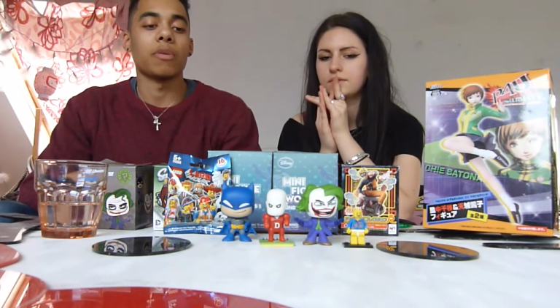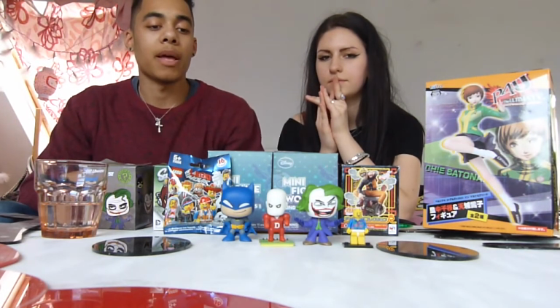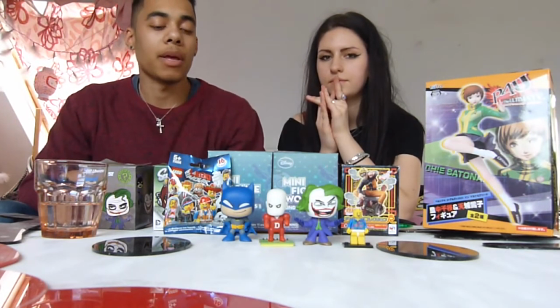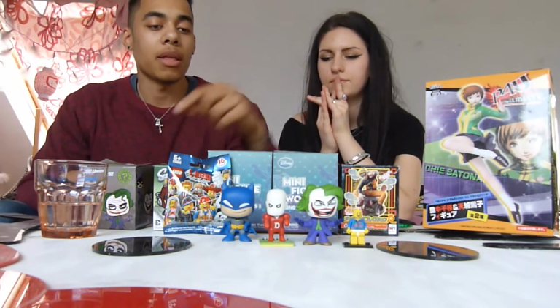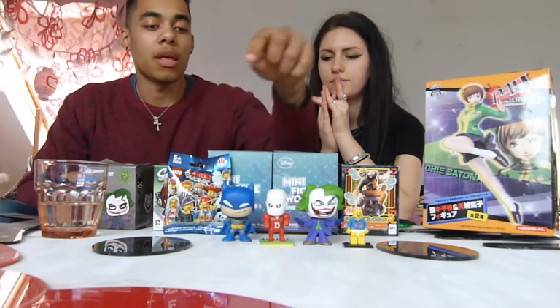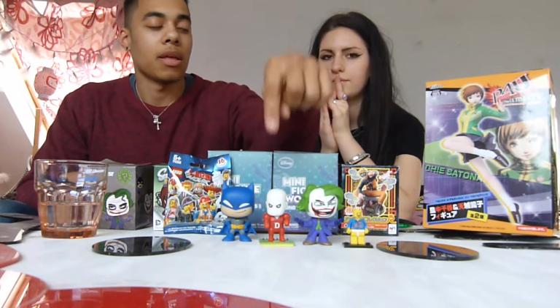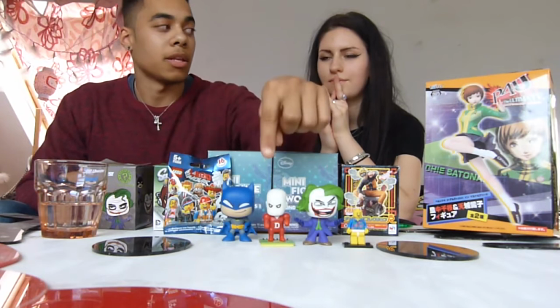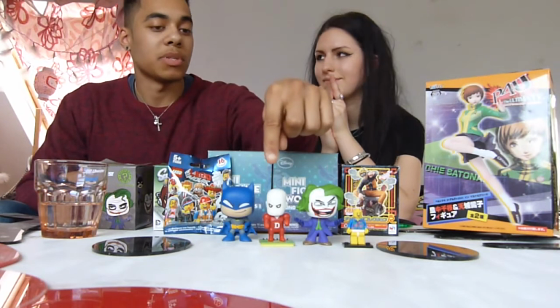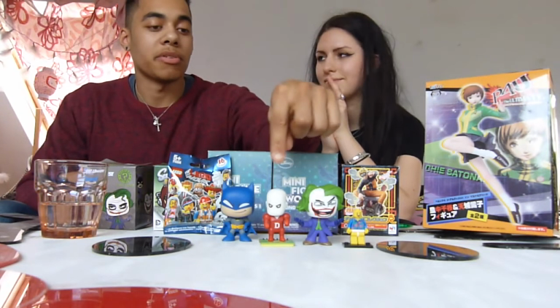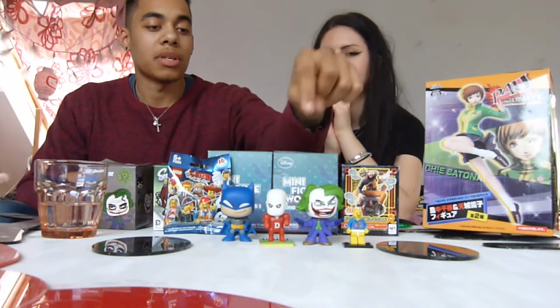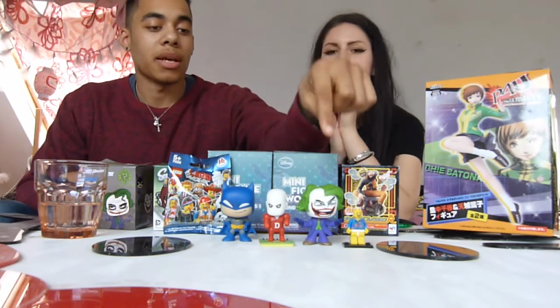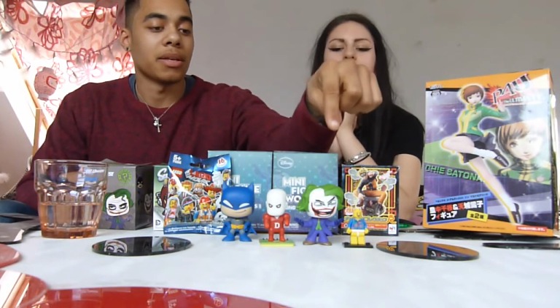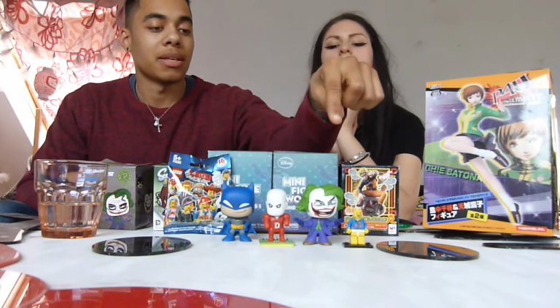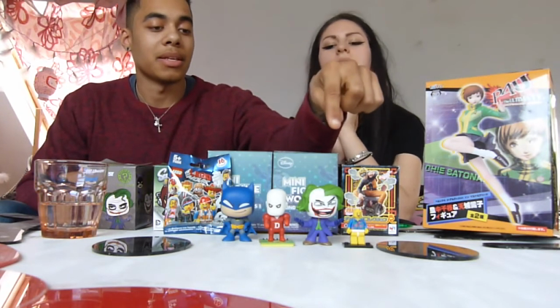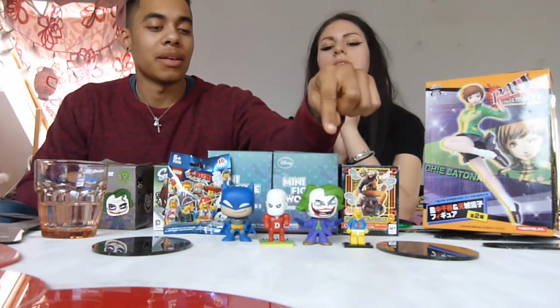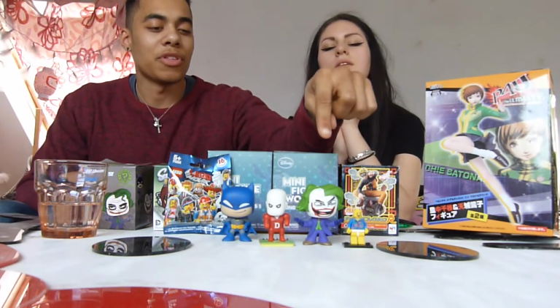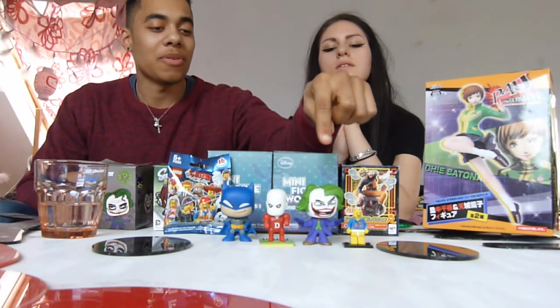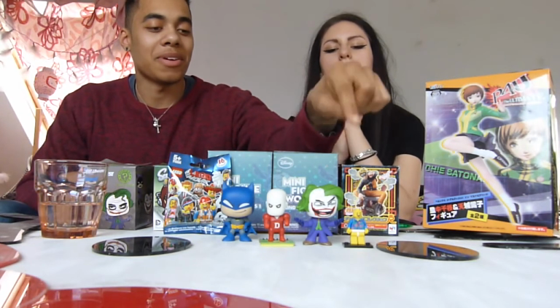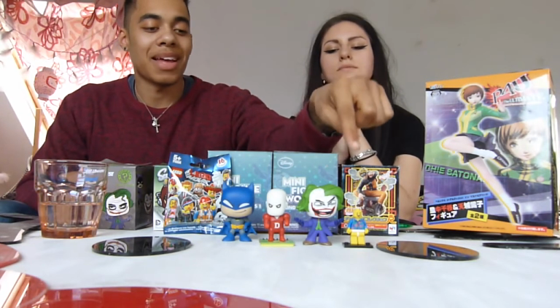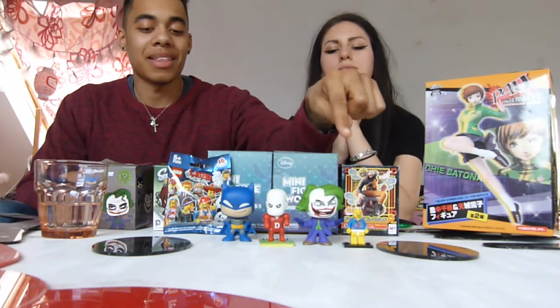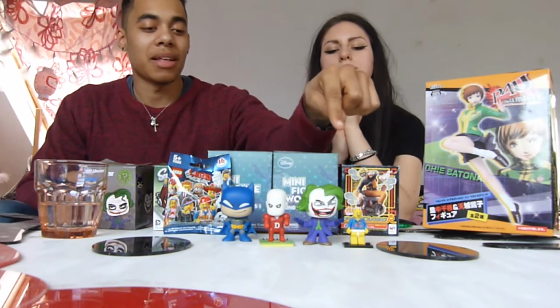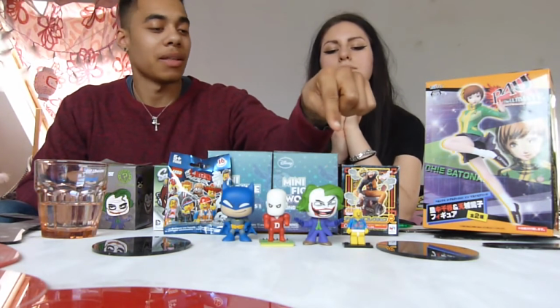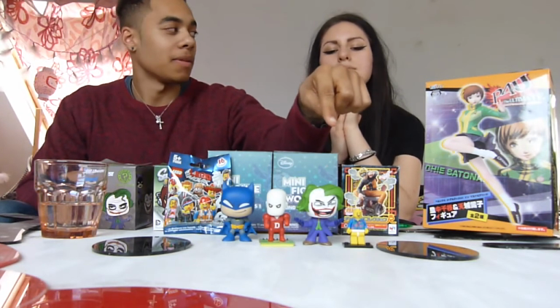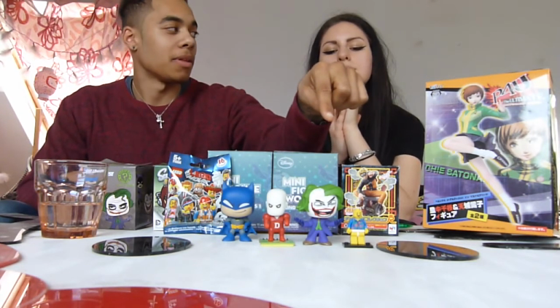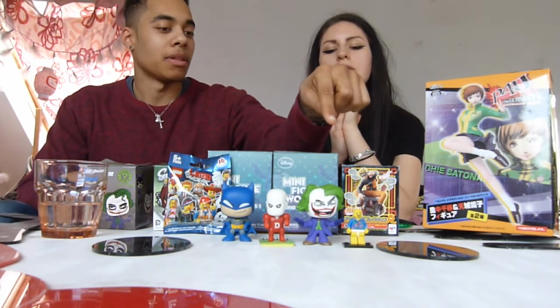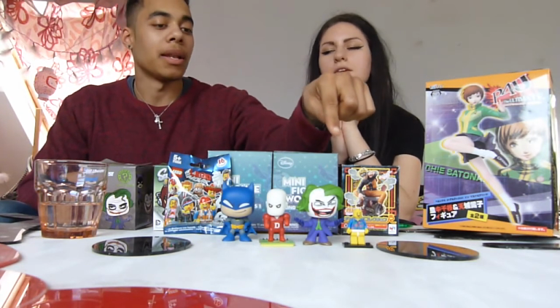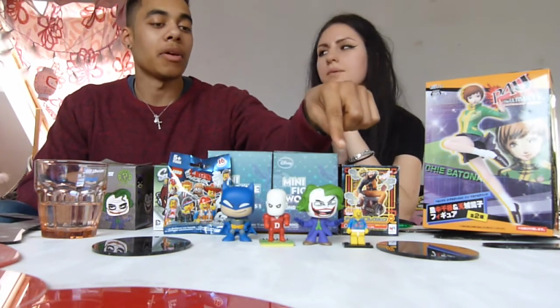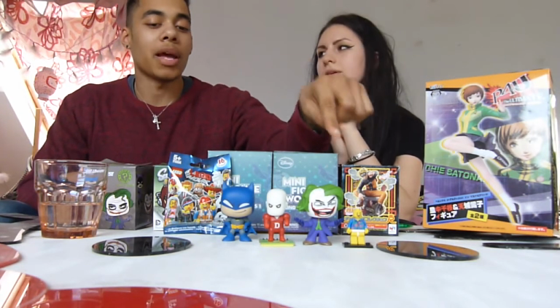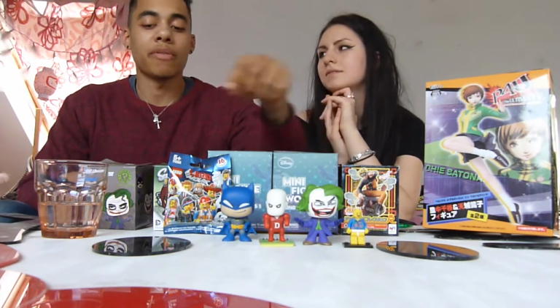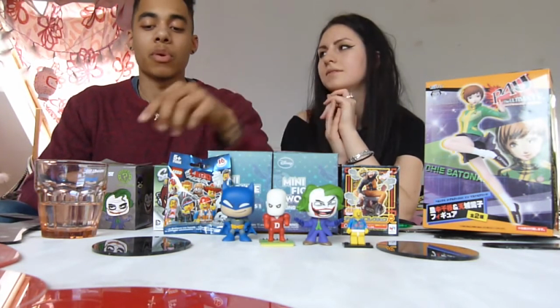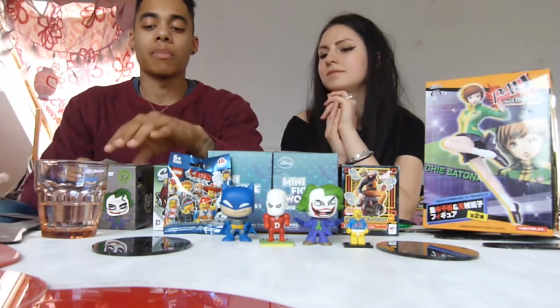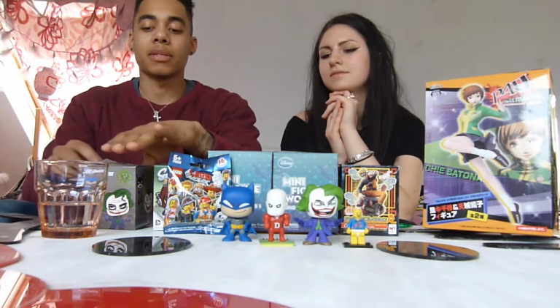So we've got Batman, this mysterious guy, the Joker, and the Lego guy with no underpants.